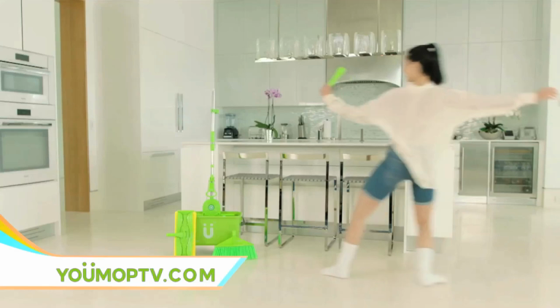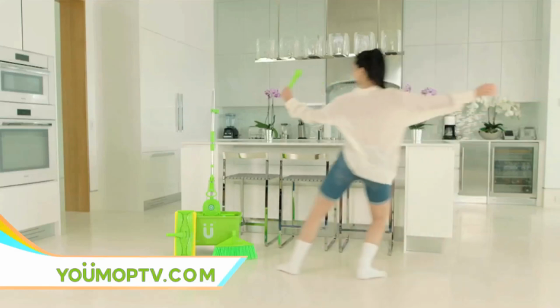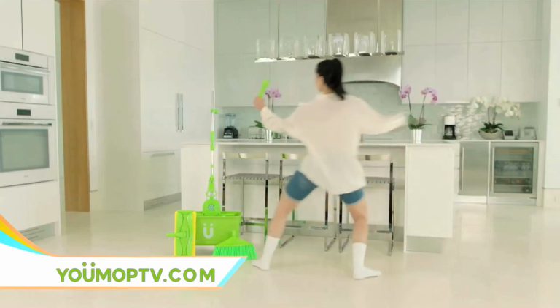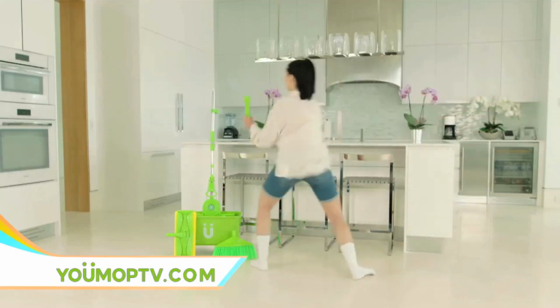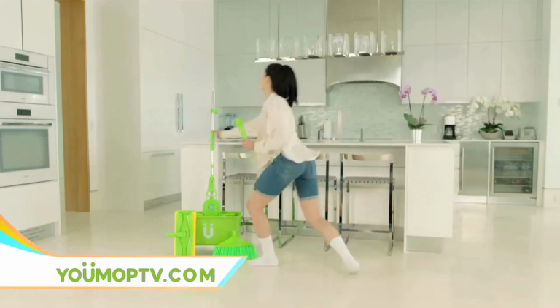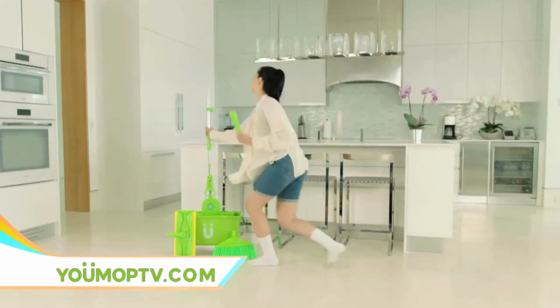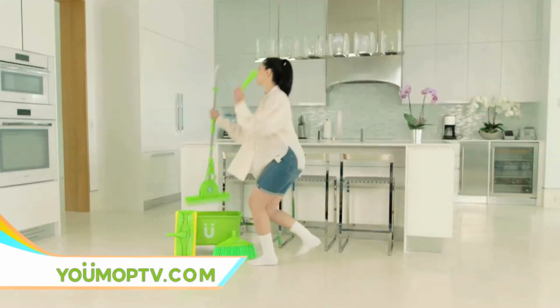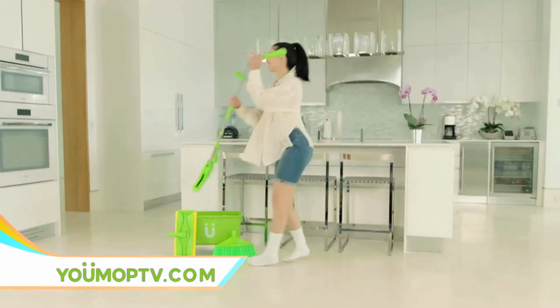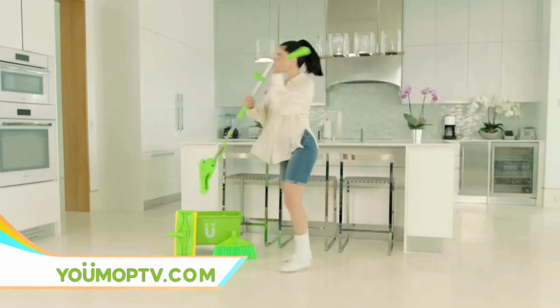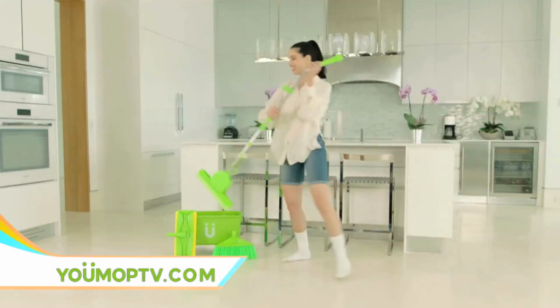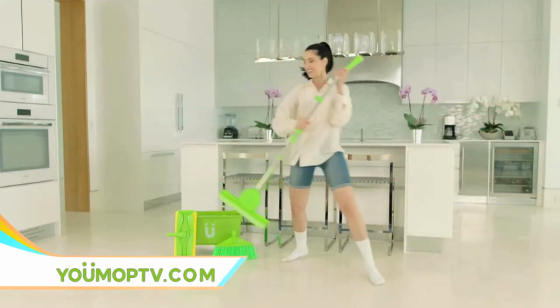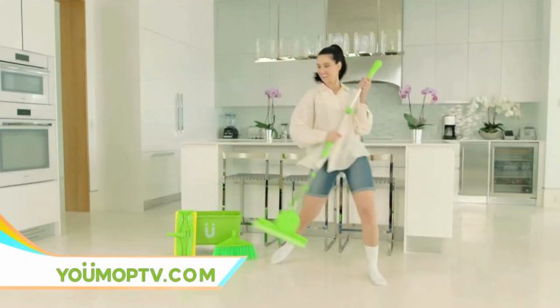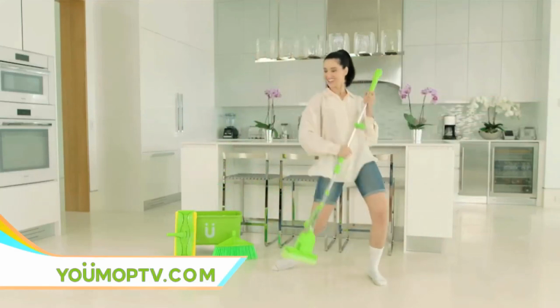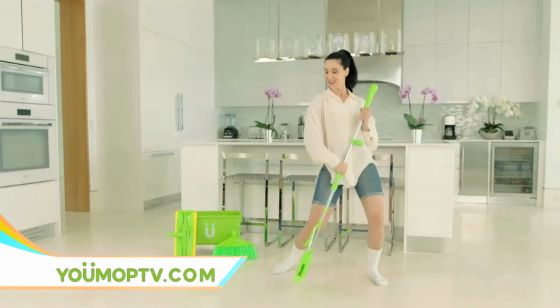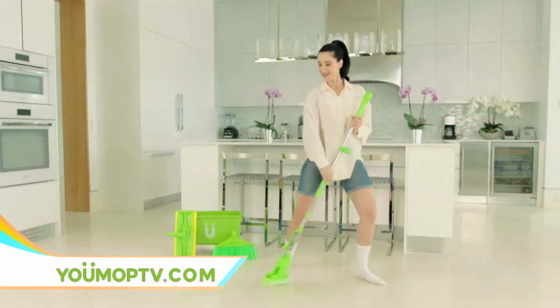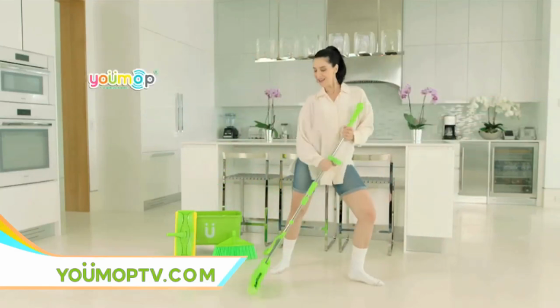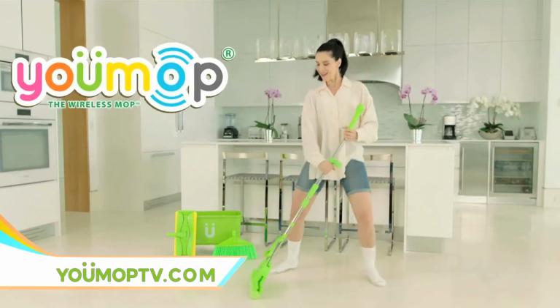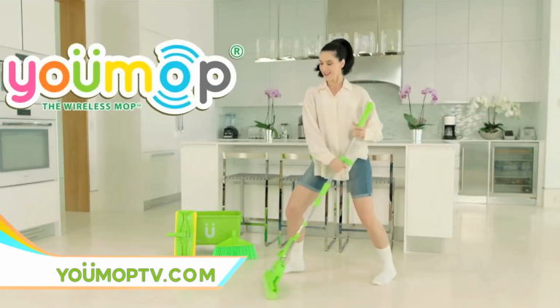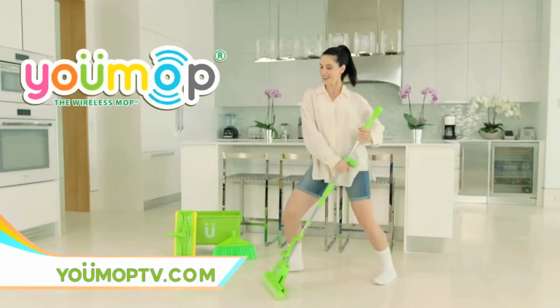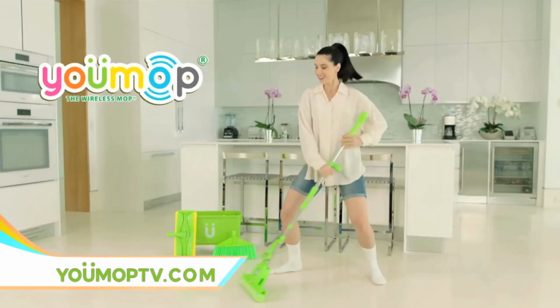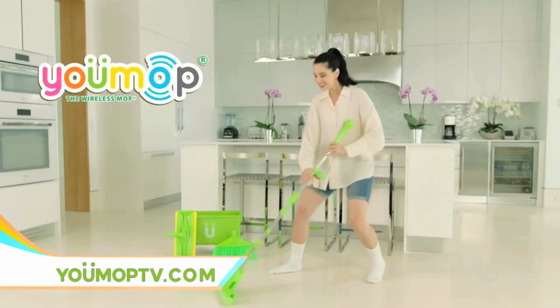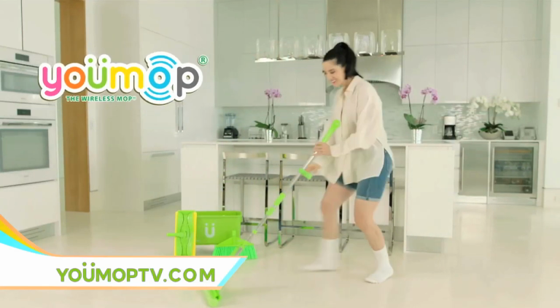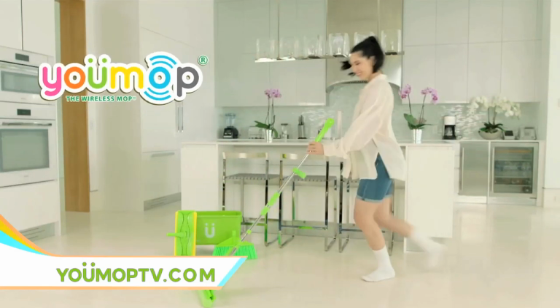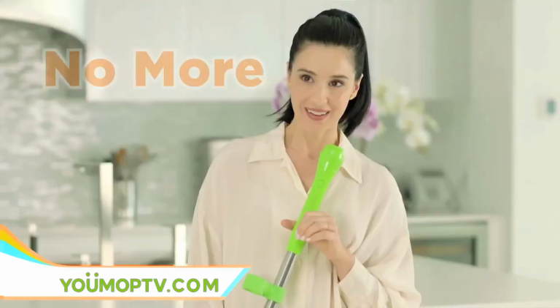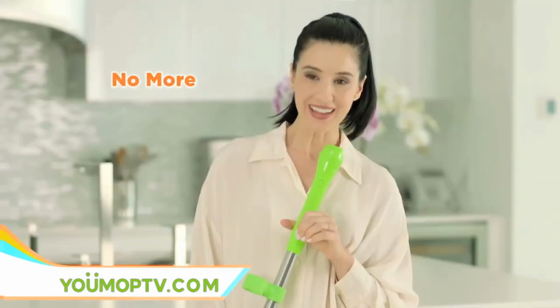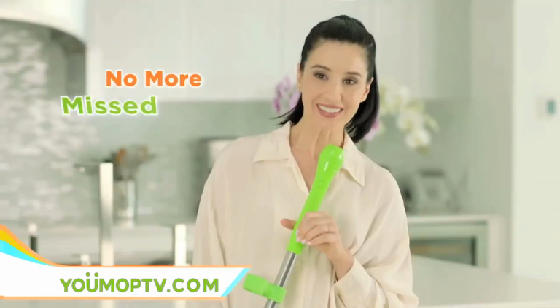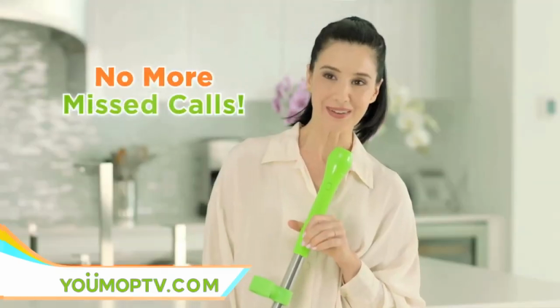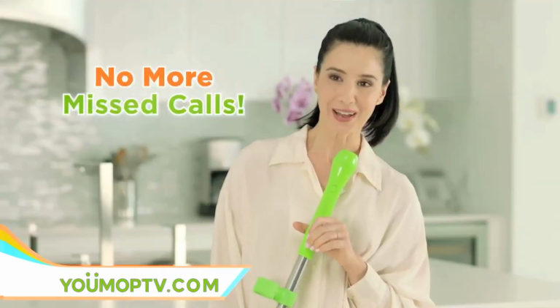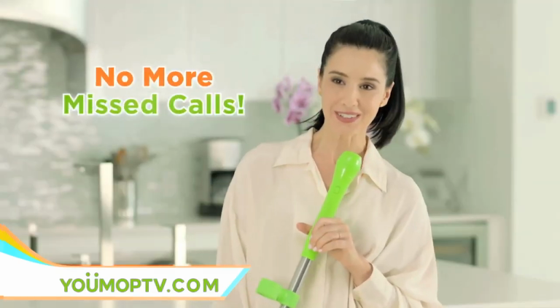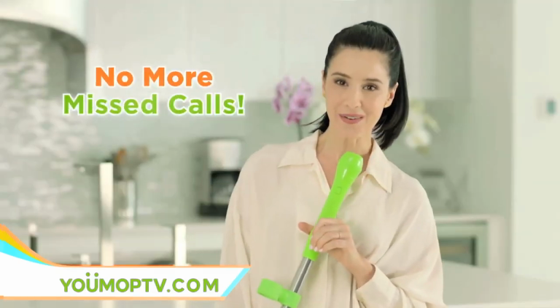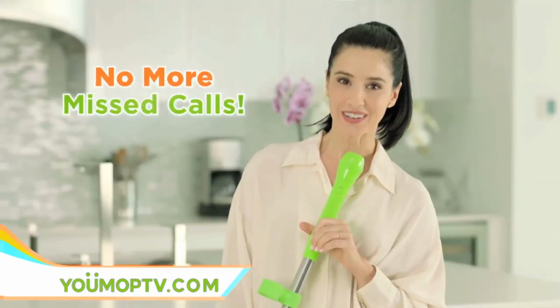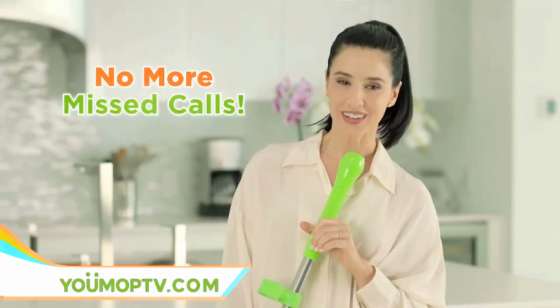Cleaning your floors can be fun. U-Mop plays your favorite music, answers your phone, and dials friends.